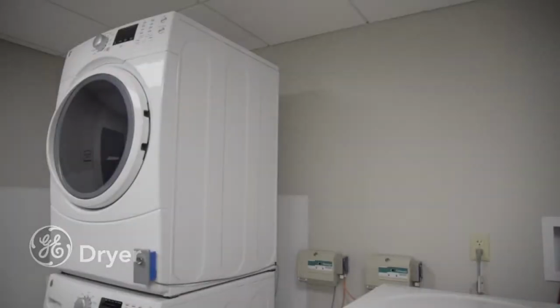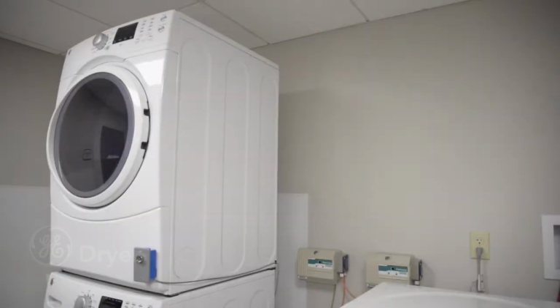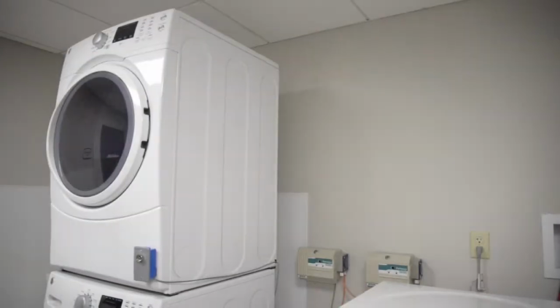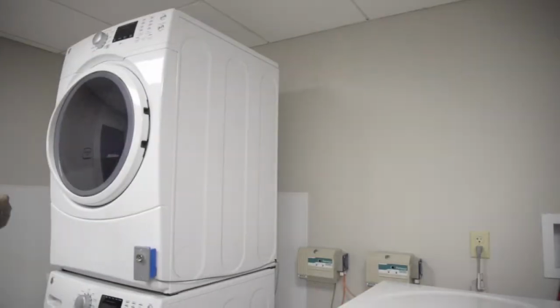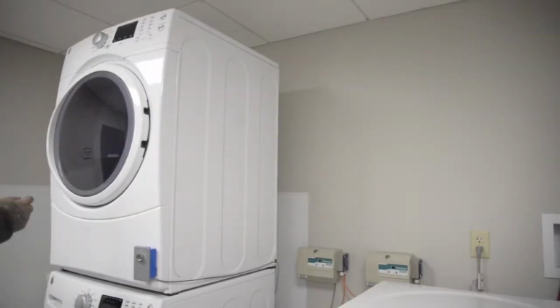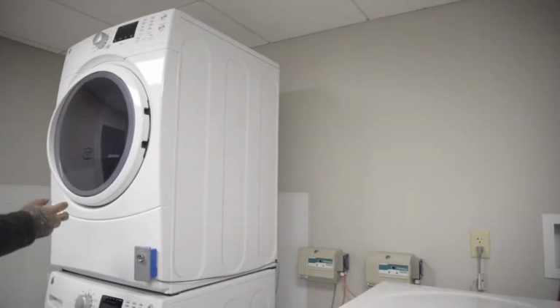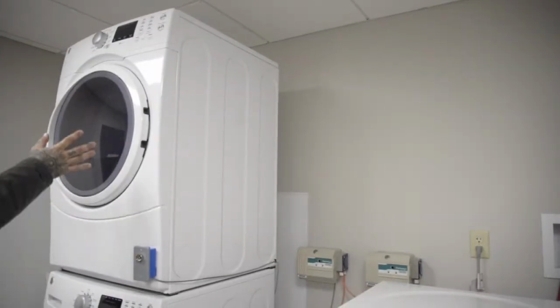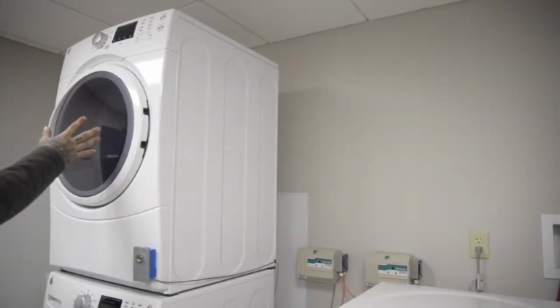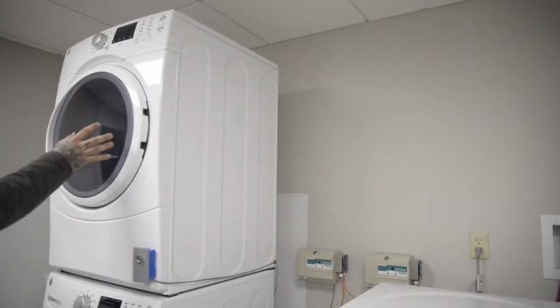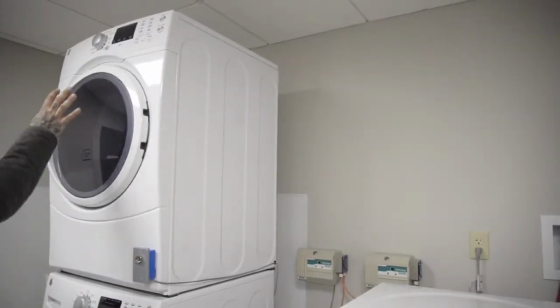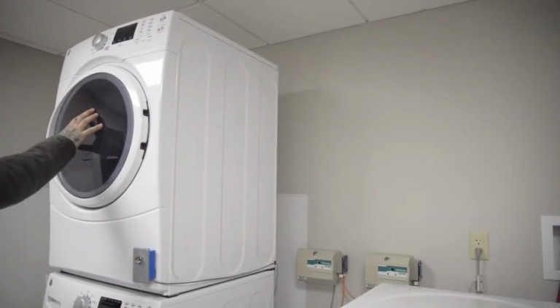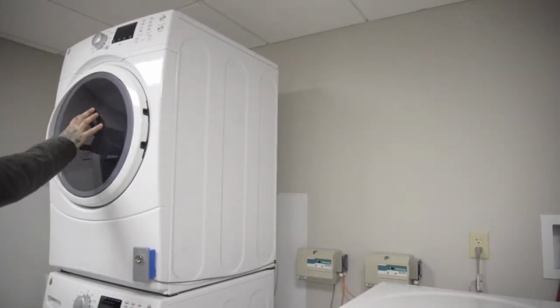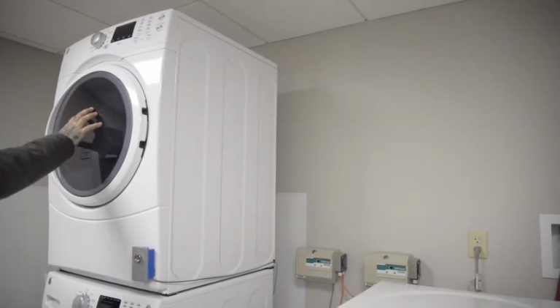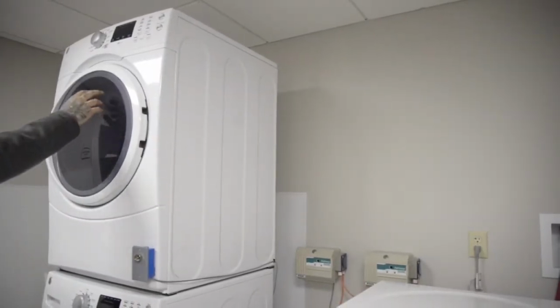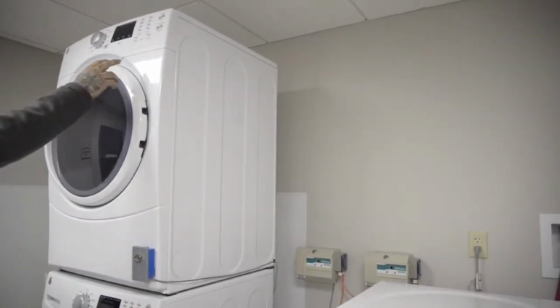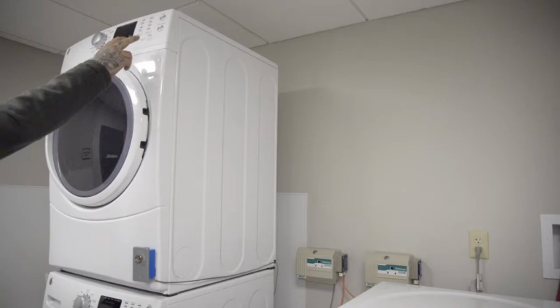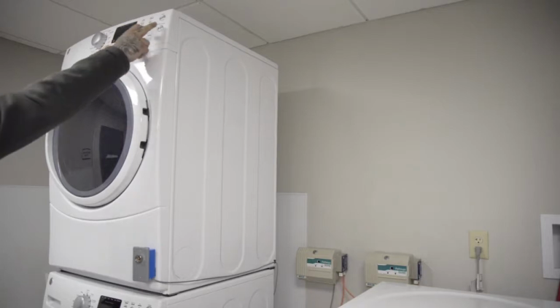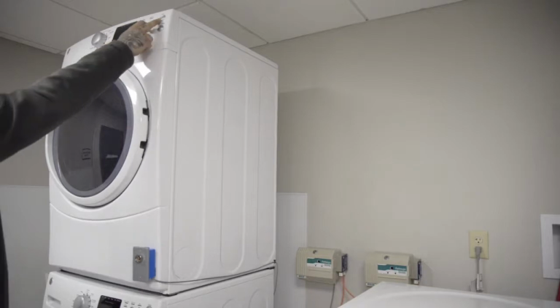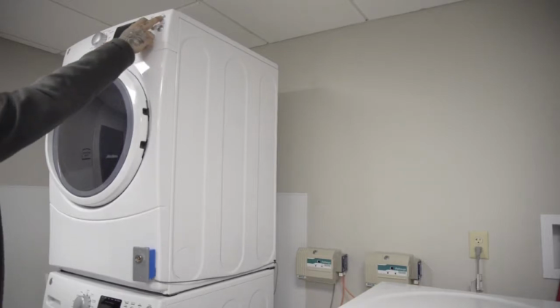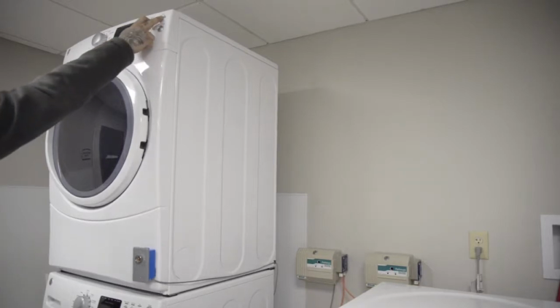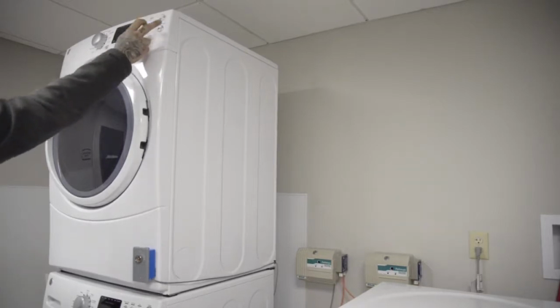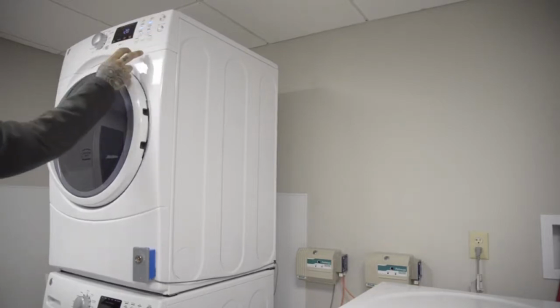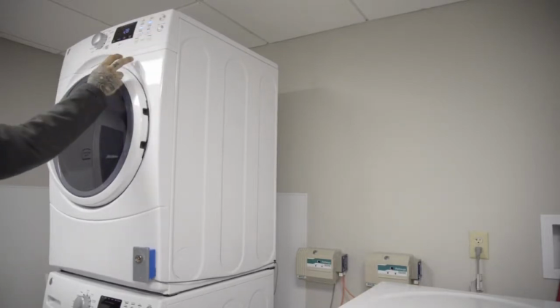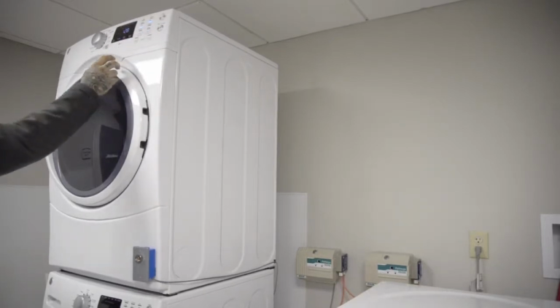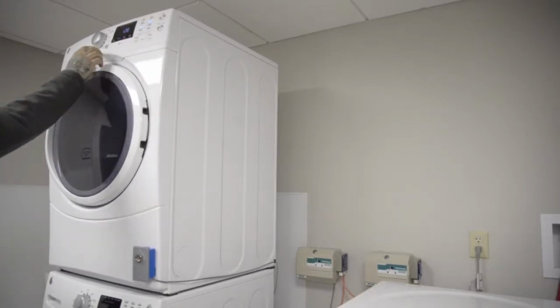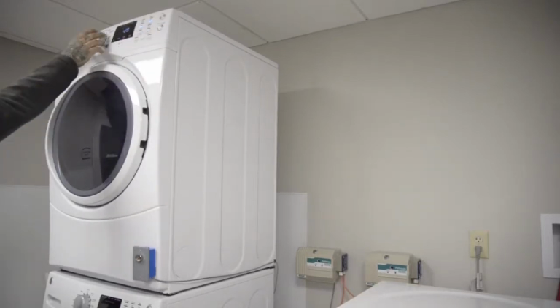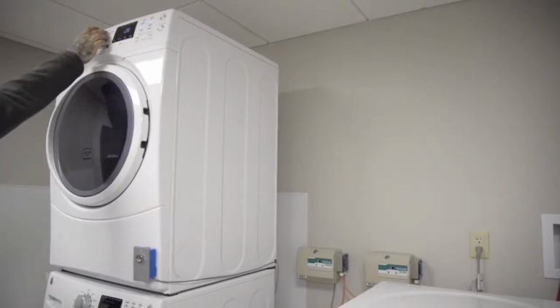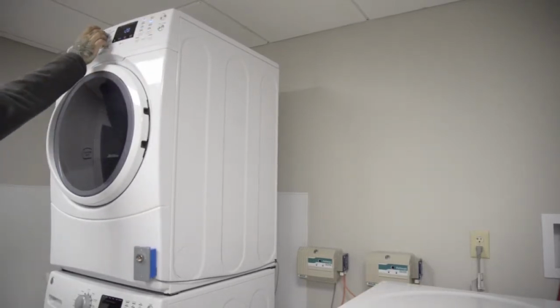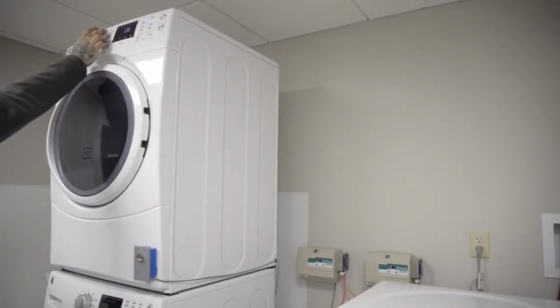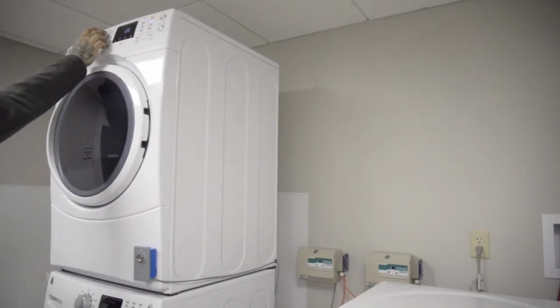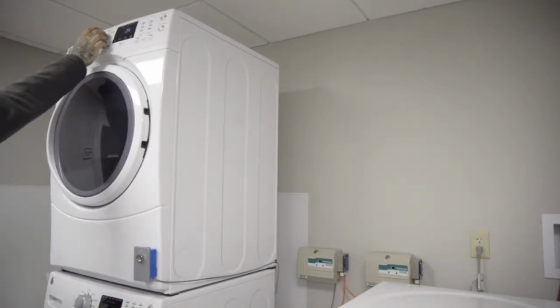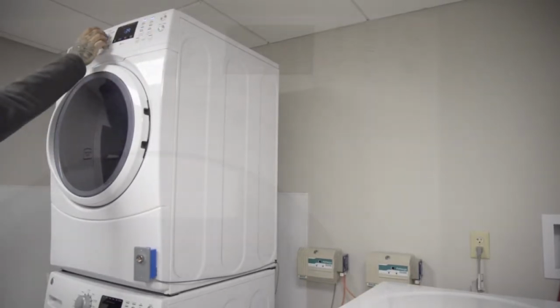Getting started with the dryer: once clothes are in, press power and adjust your dry cycle.